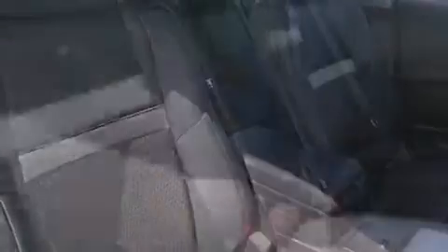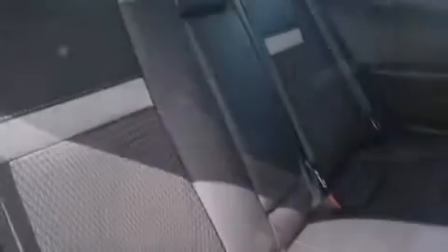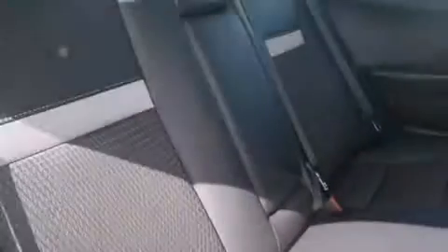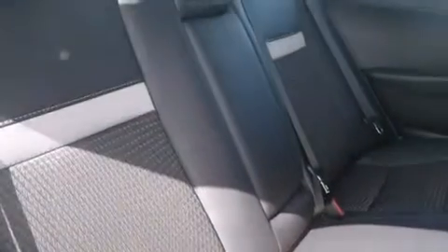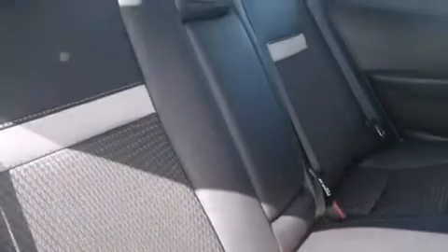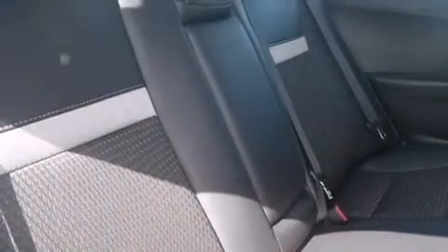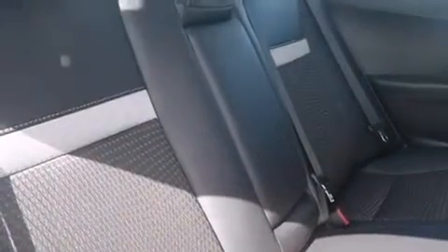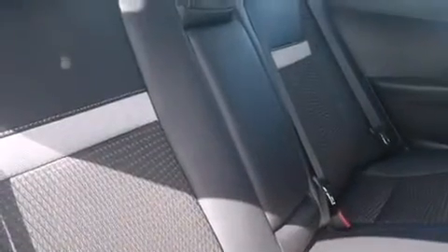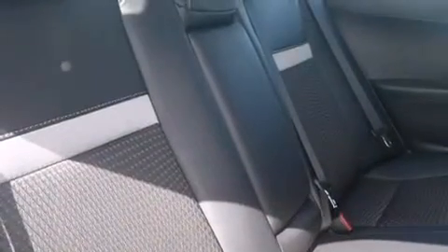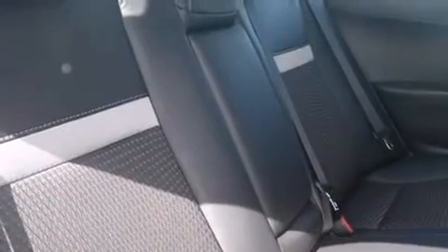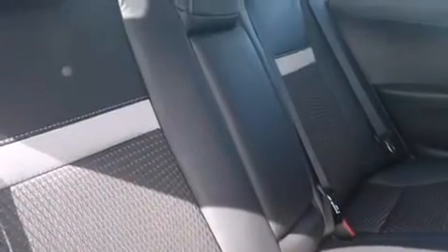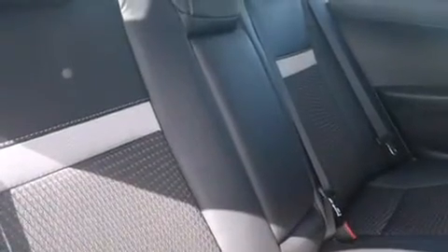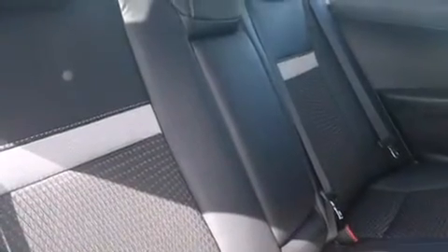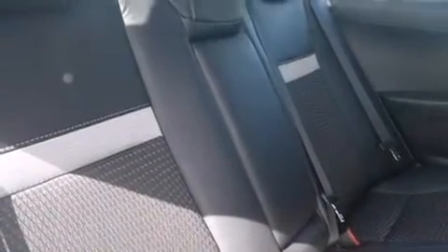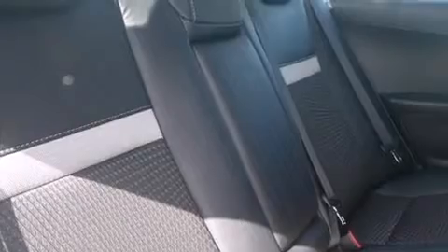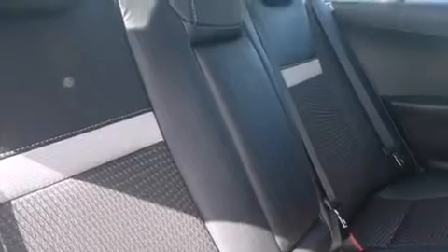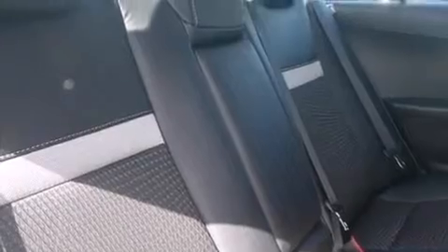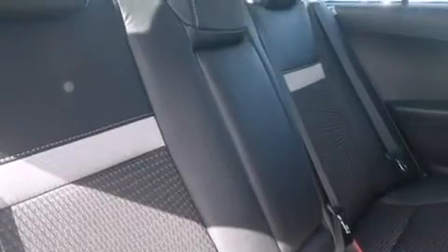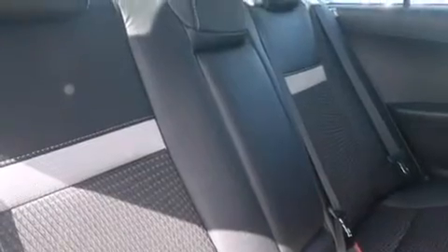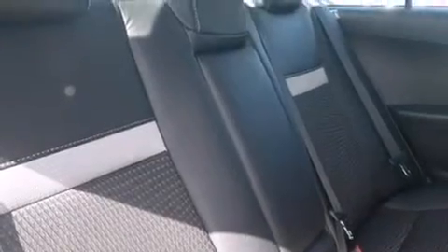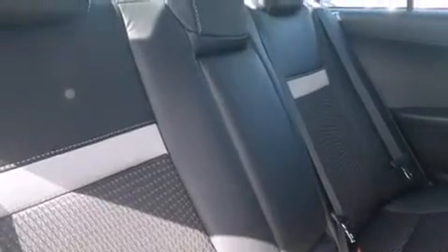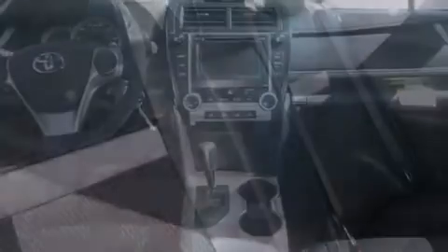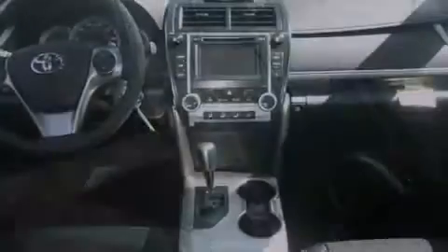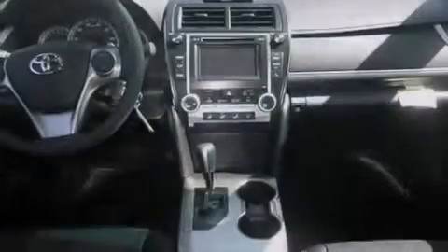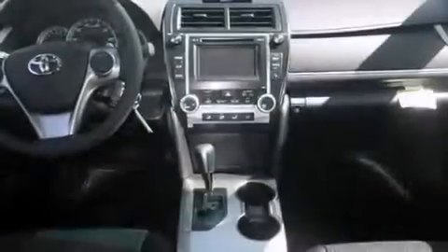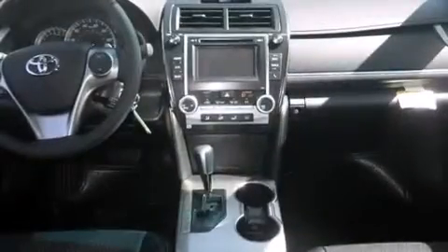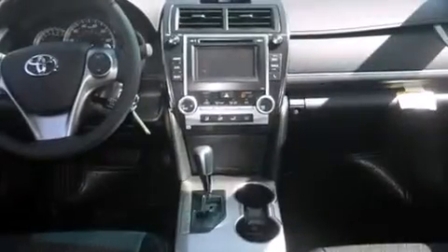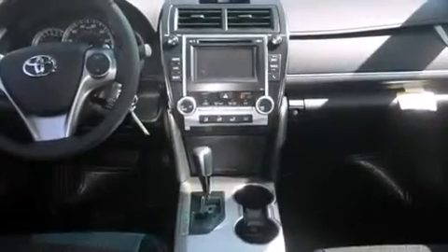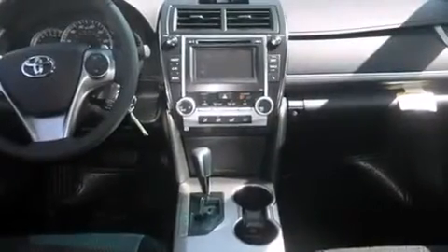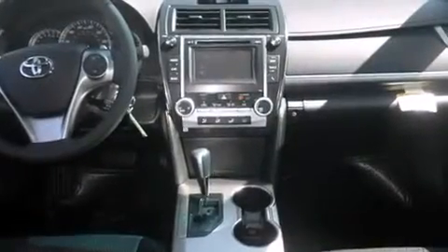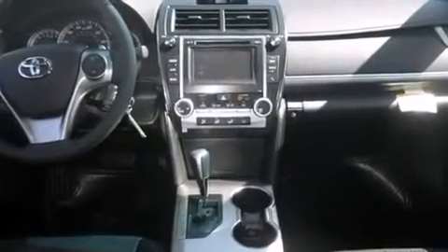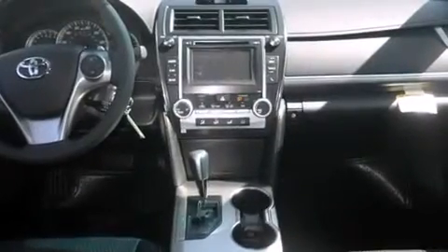Full power accessories, a rear window defroster, dusk sensing headlights, a rear spoiler, and air conditioning.